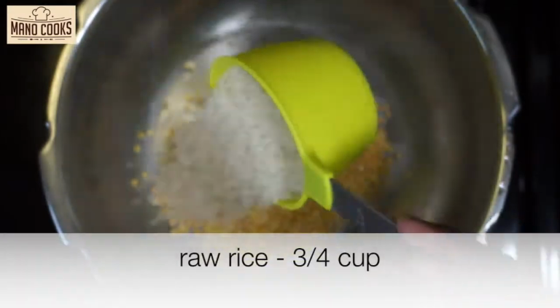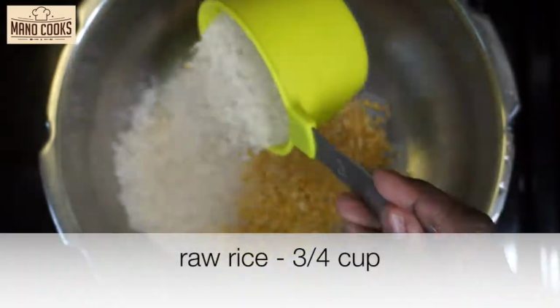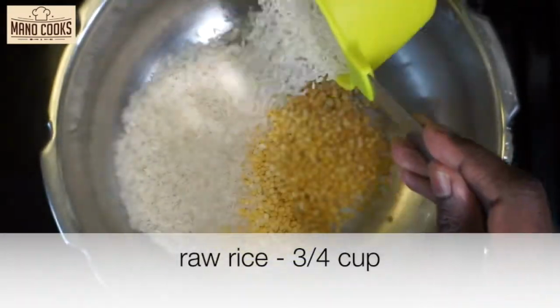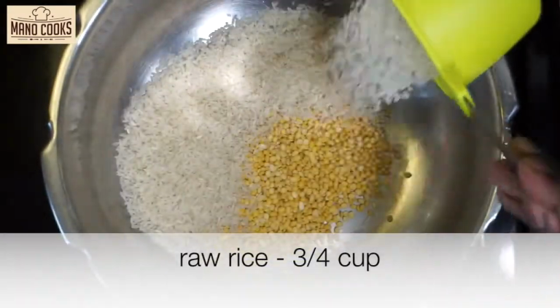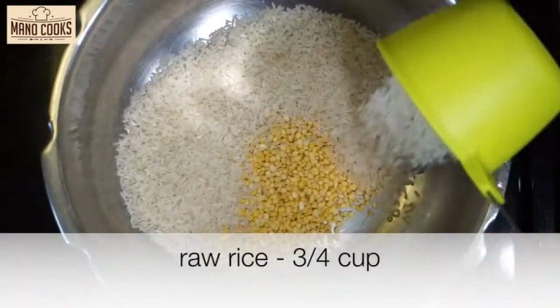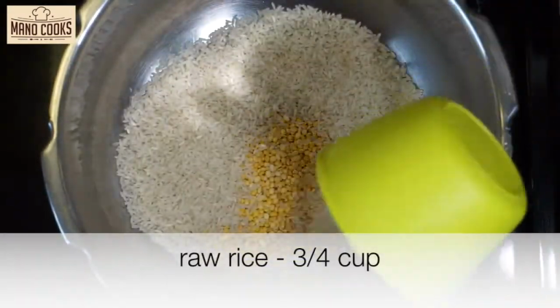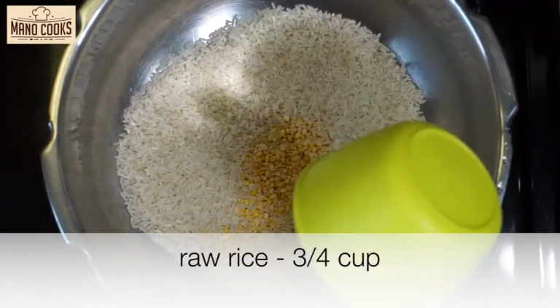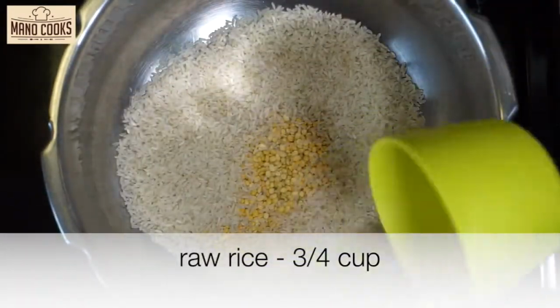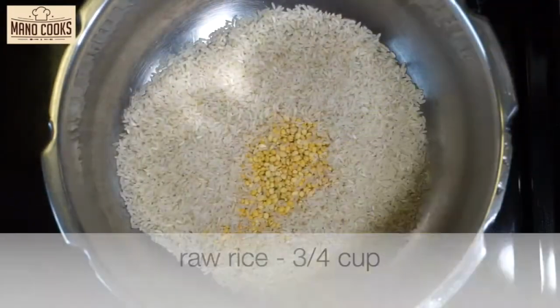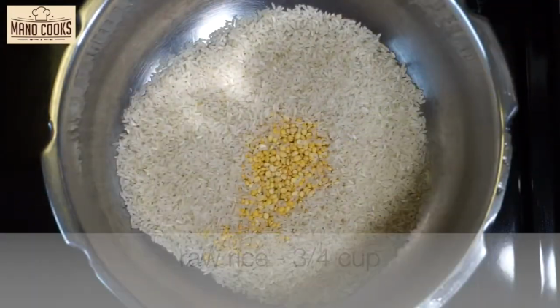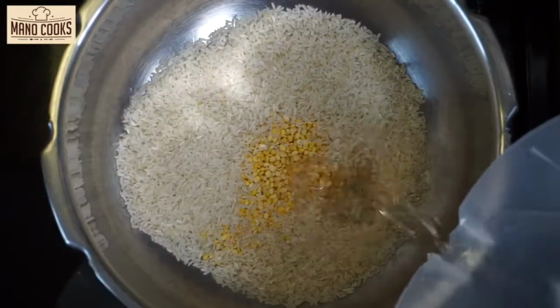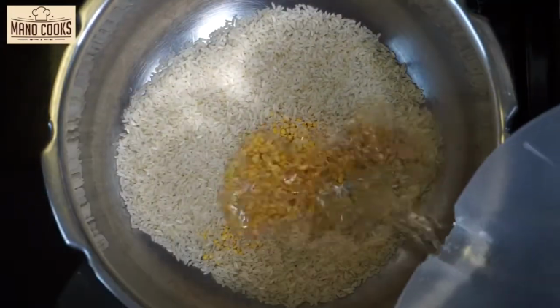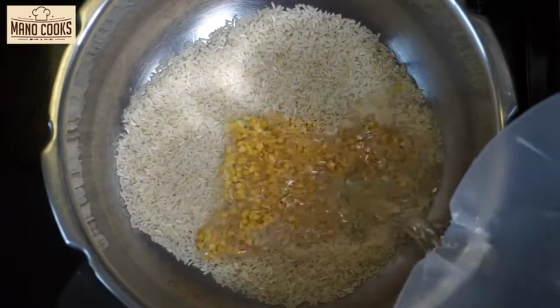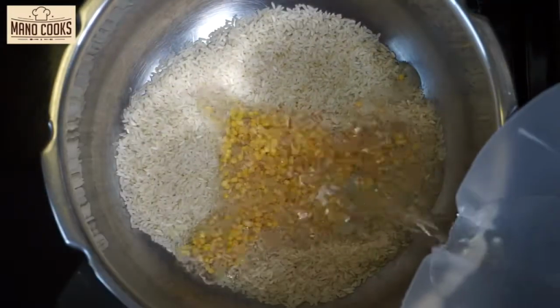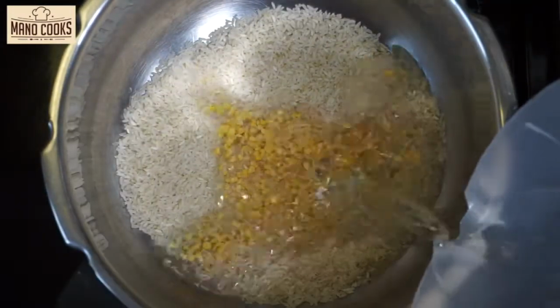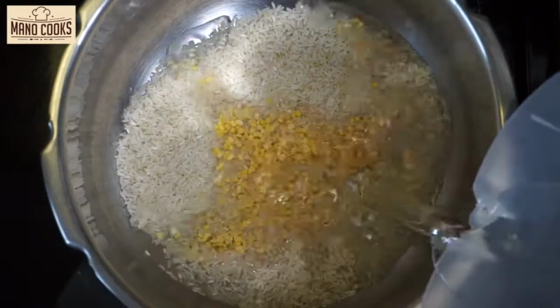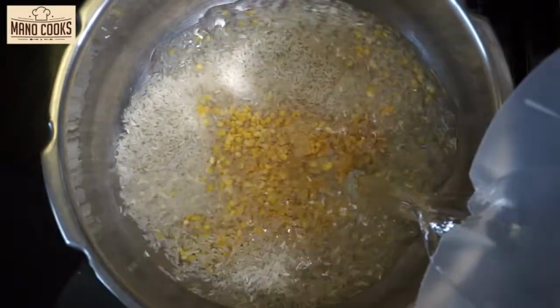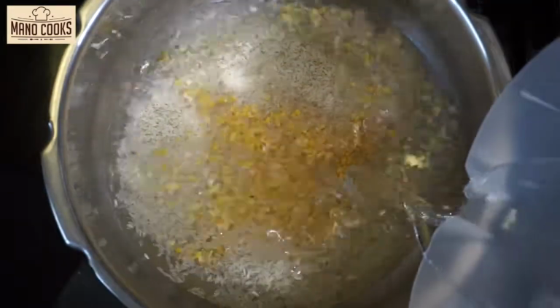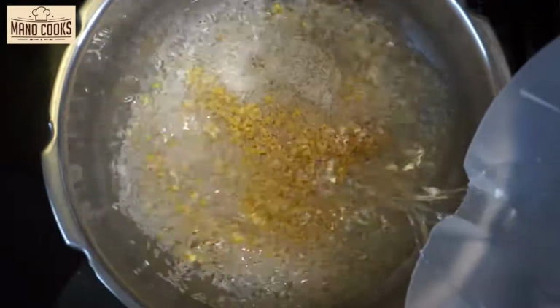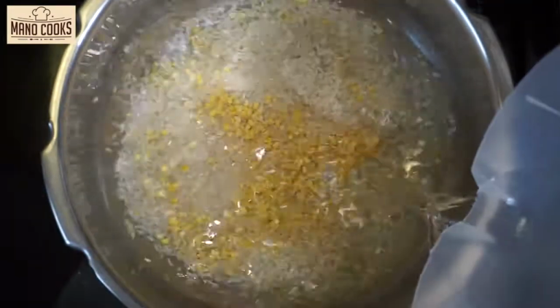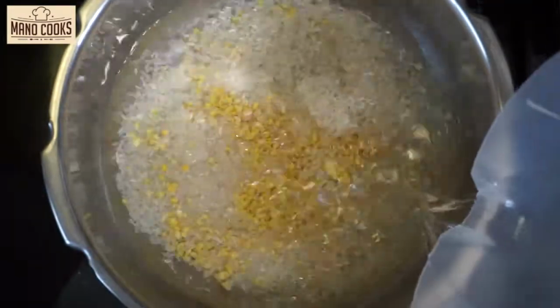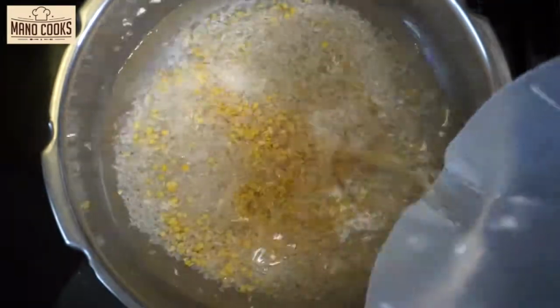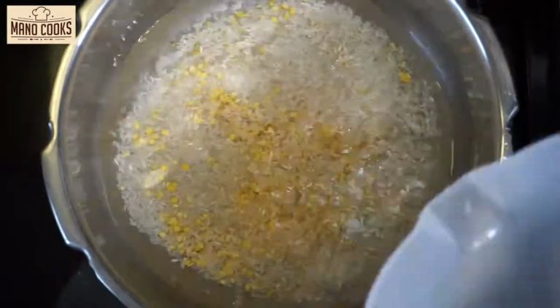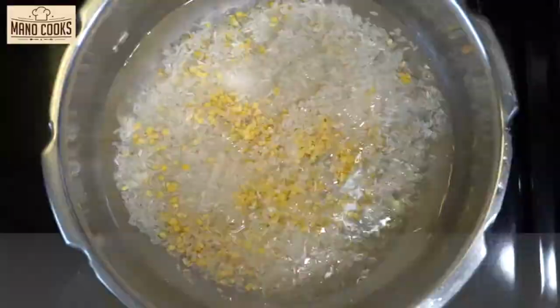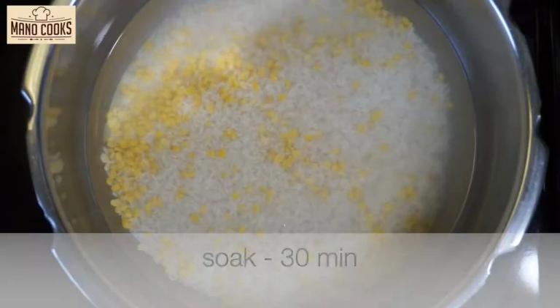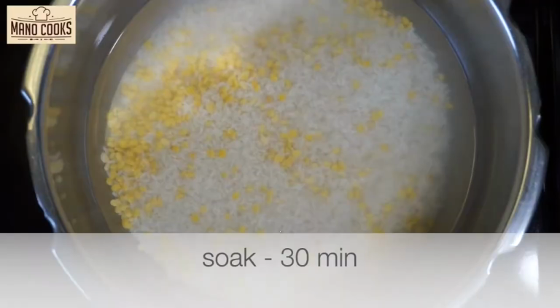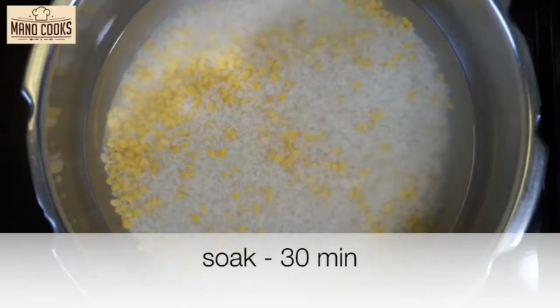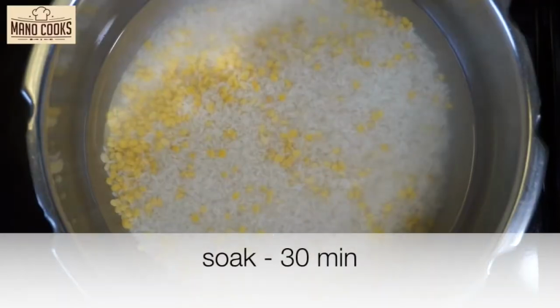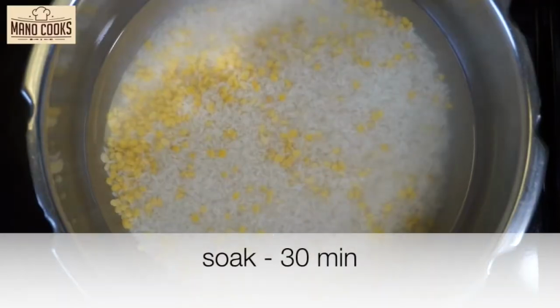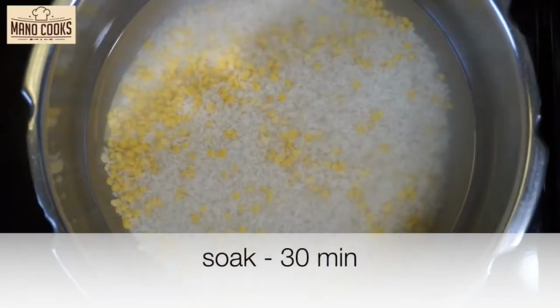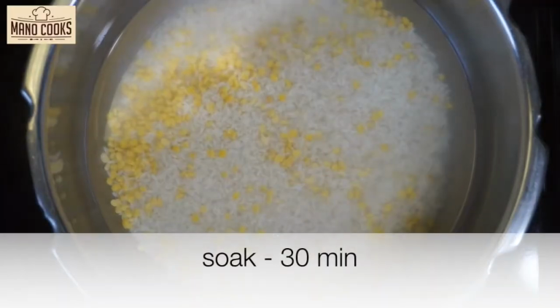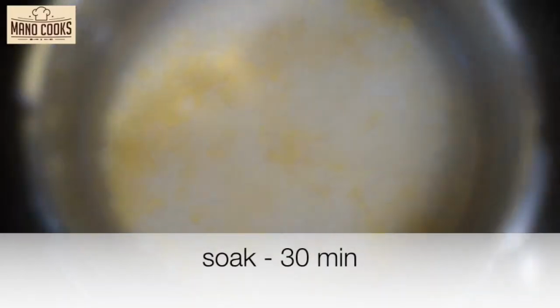Once the dal is roasted, let's transfer it to a pressure cooker and add three-quarter cup raw rice. Let's add water and soak it for 30 minutes.